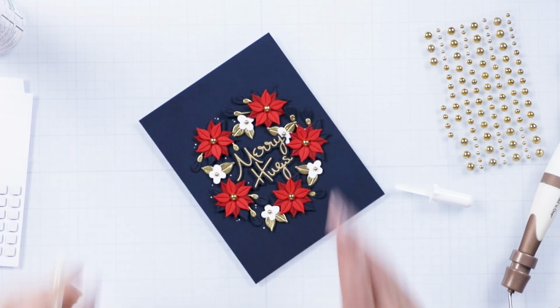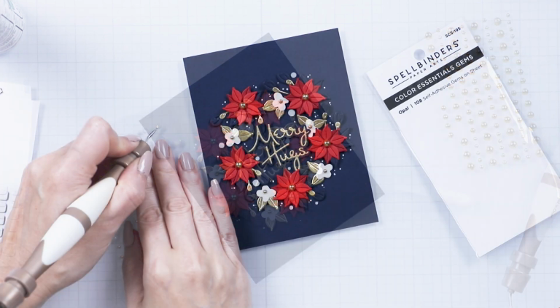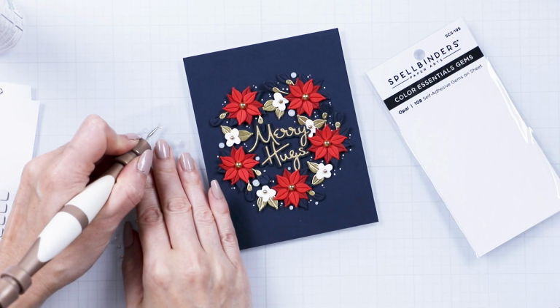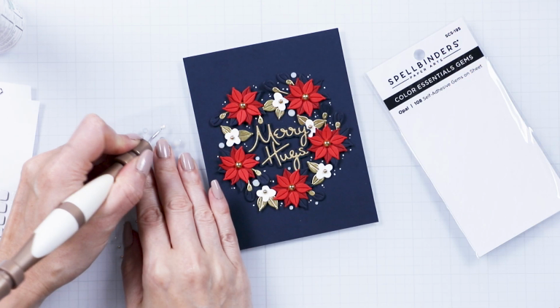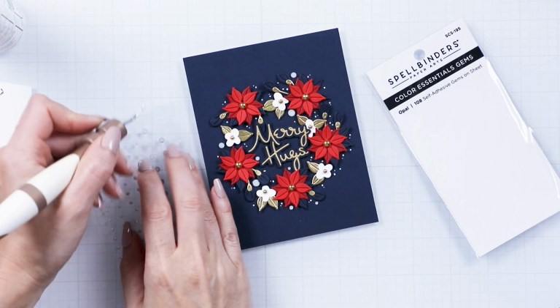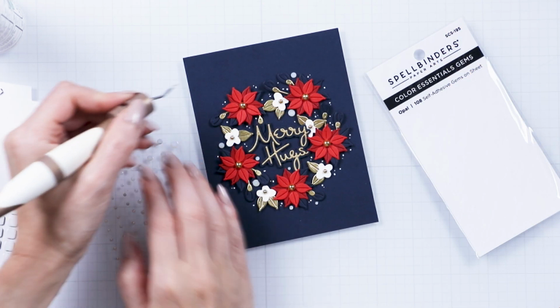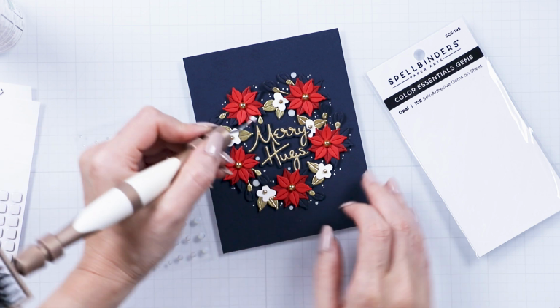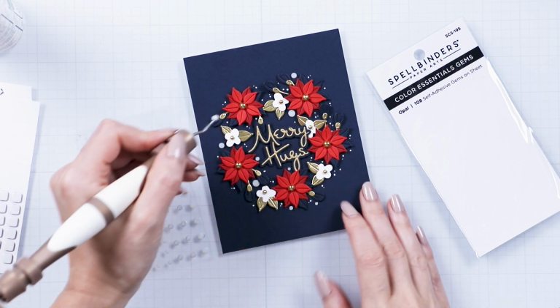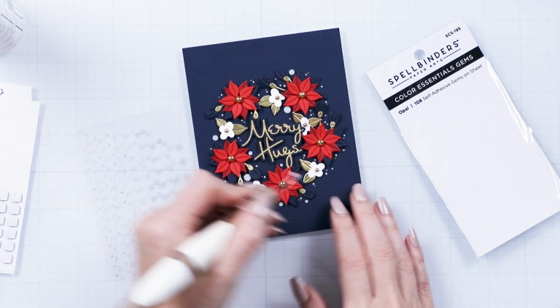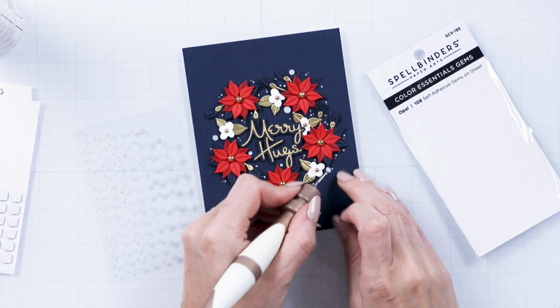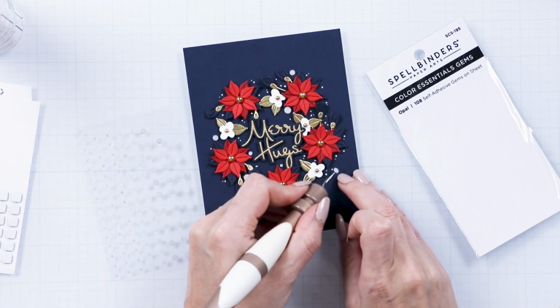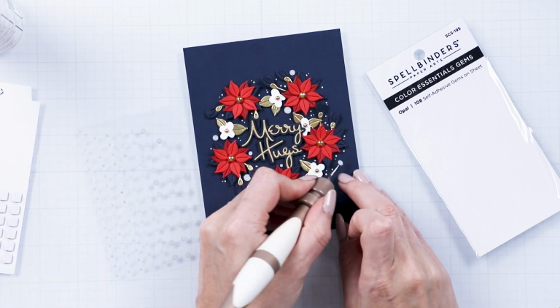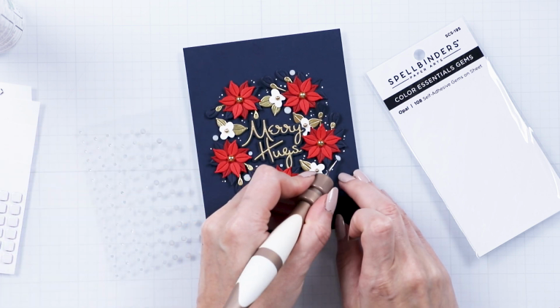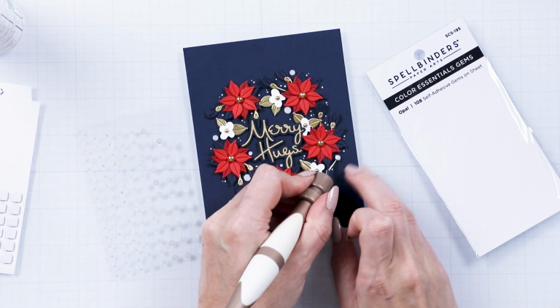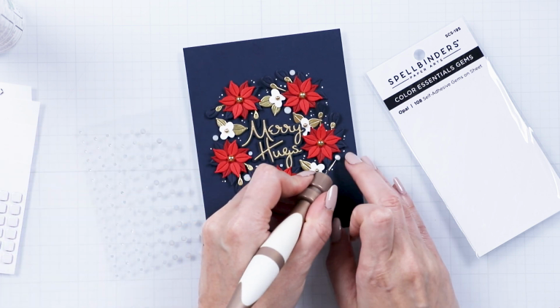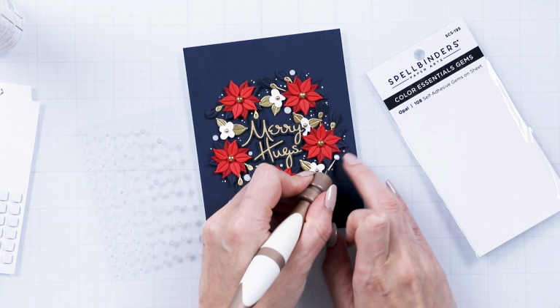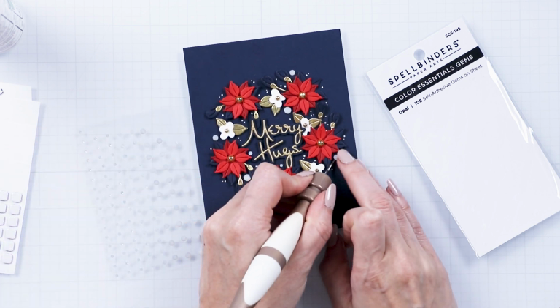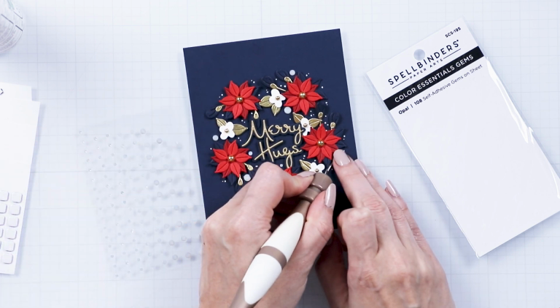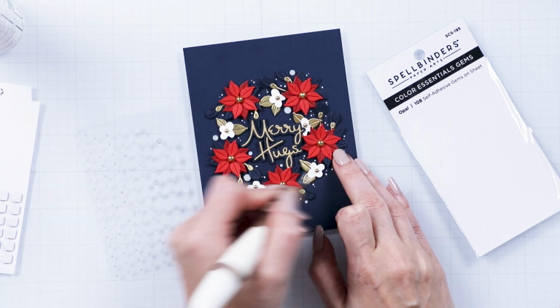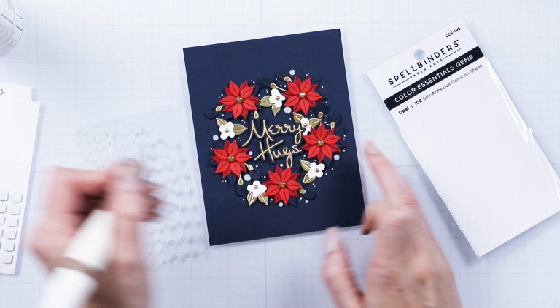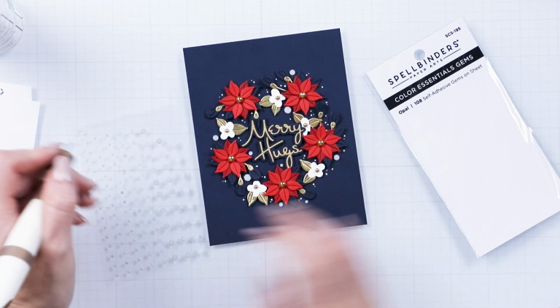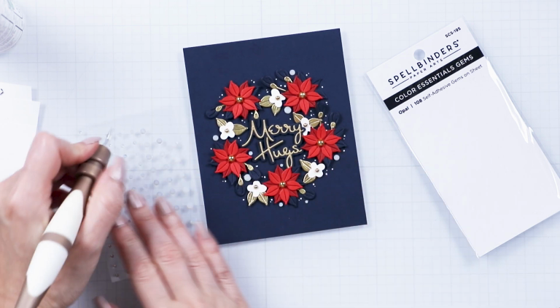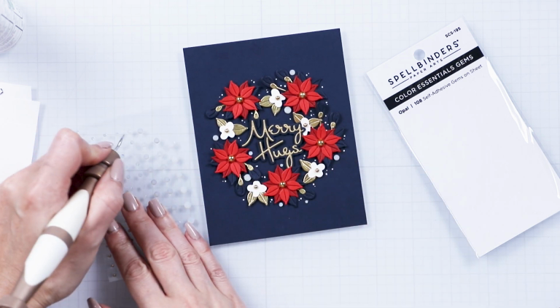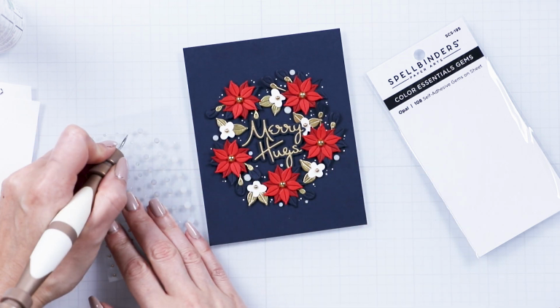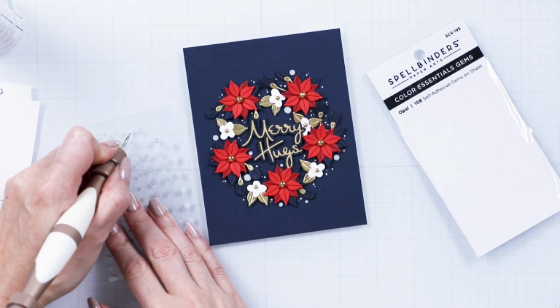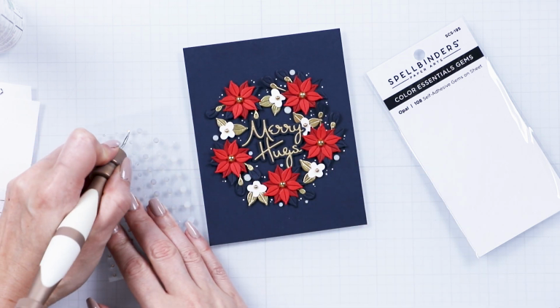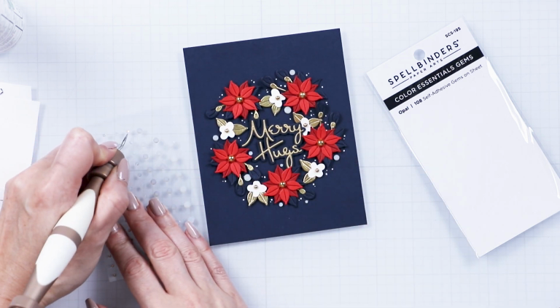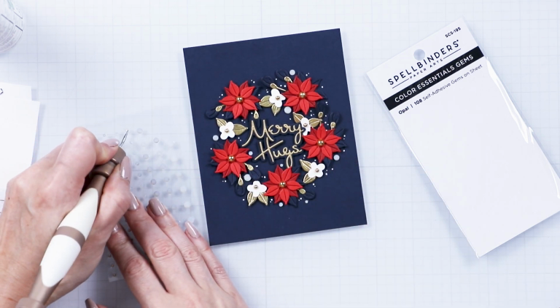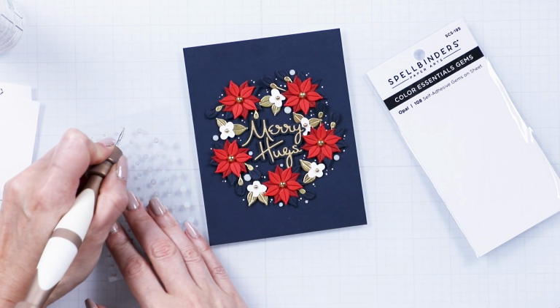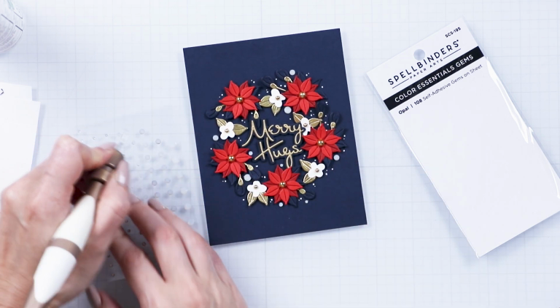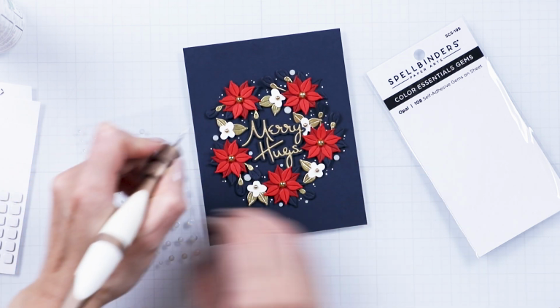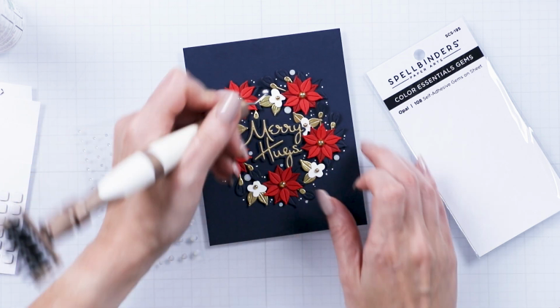Finally, add a few opal gems to tie it all together. And enjoy!